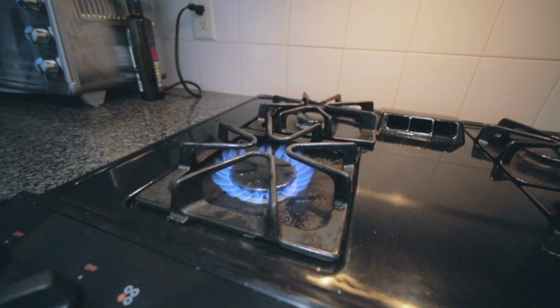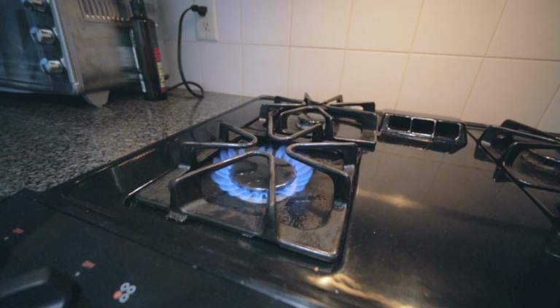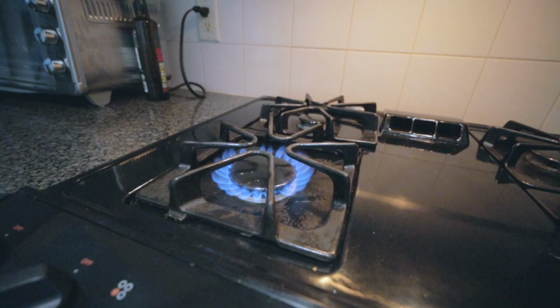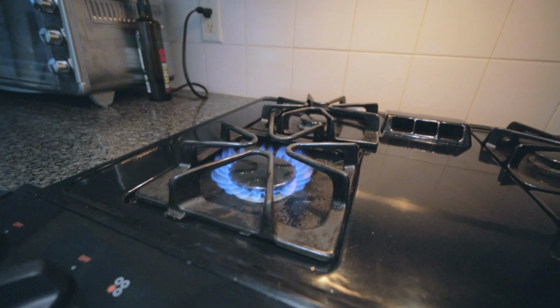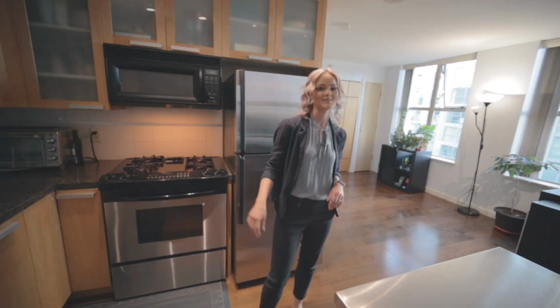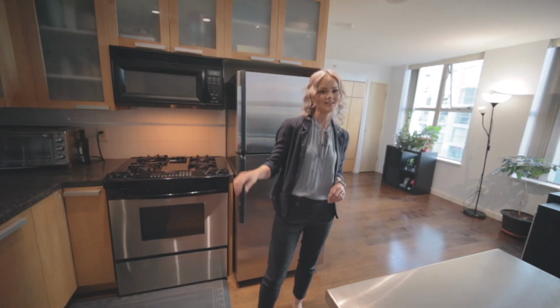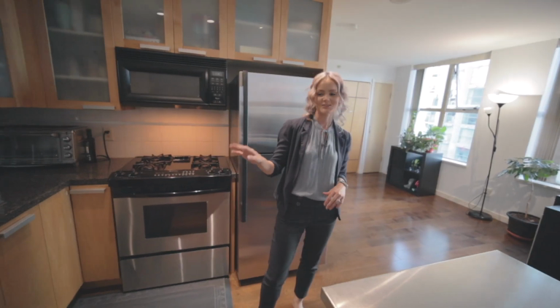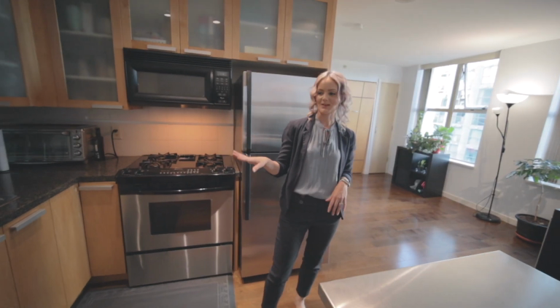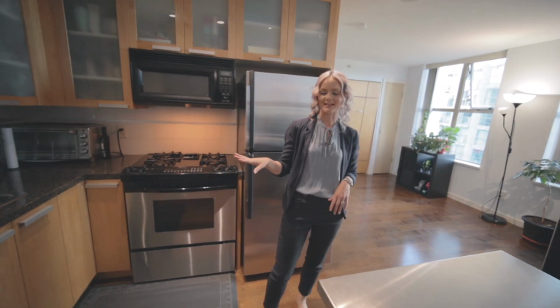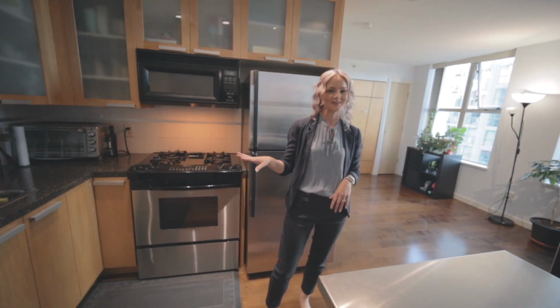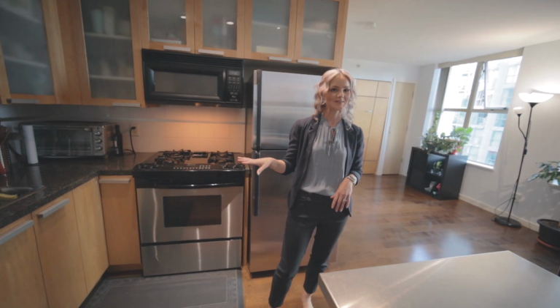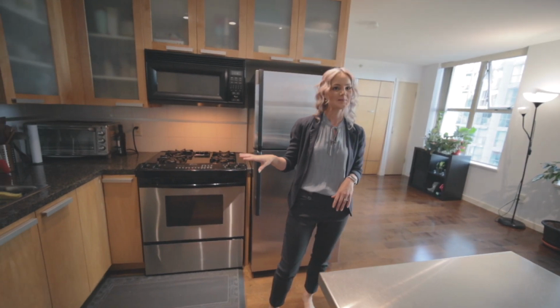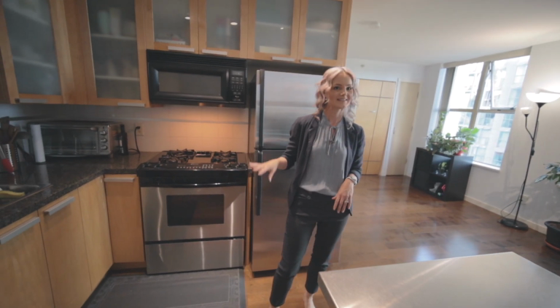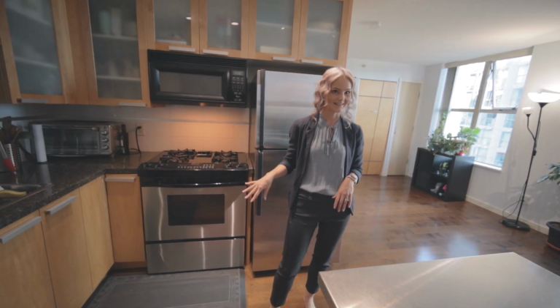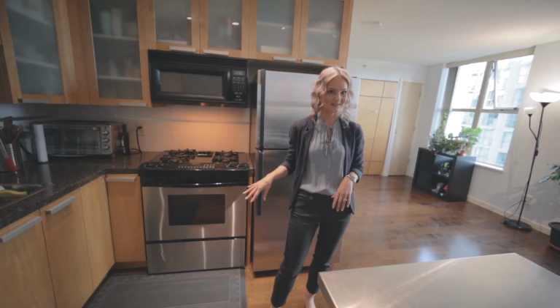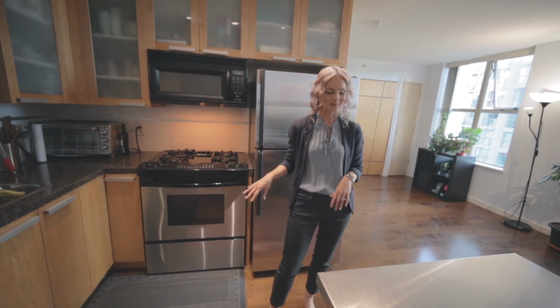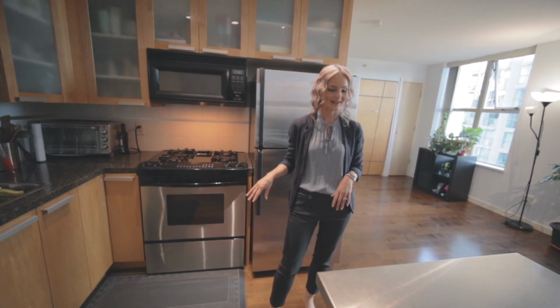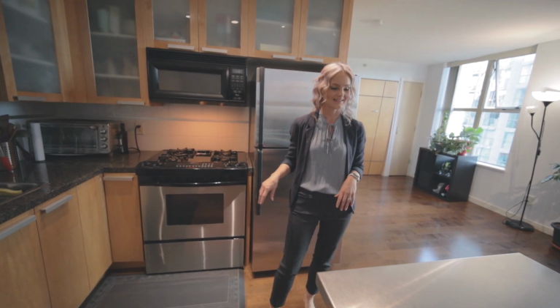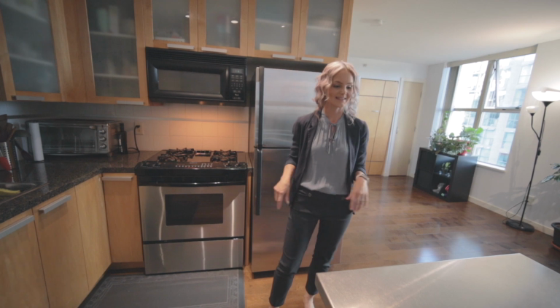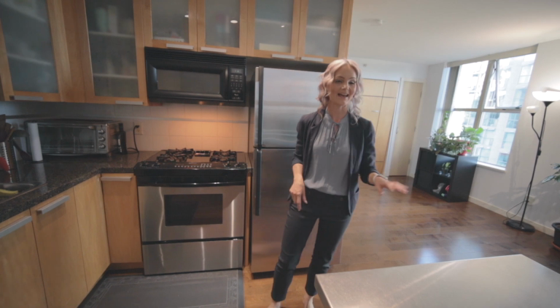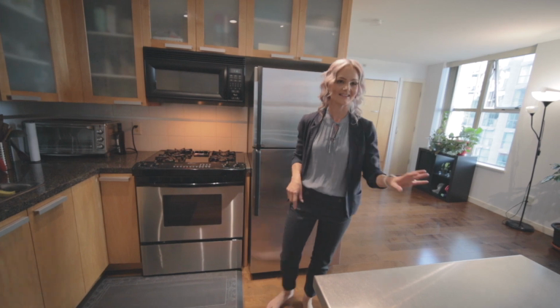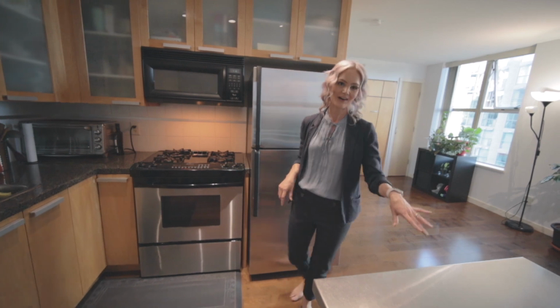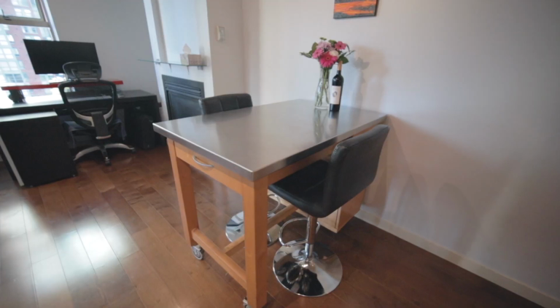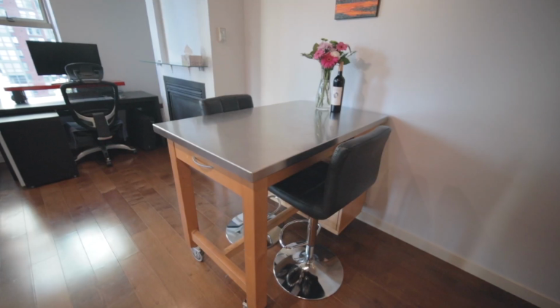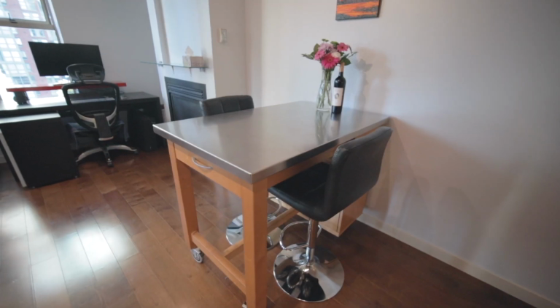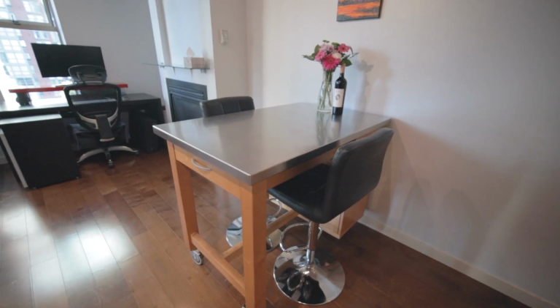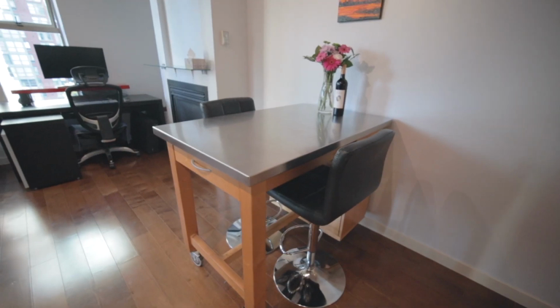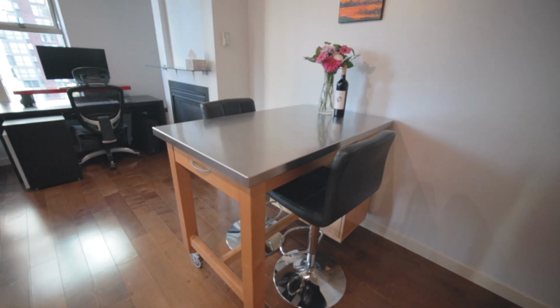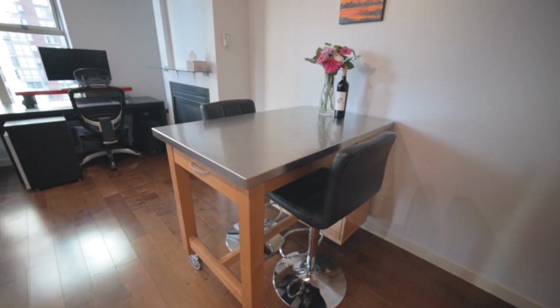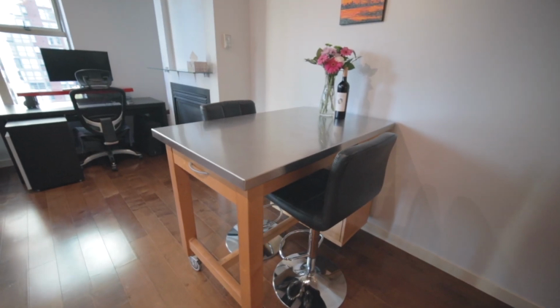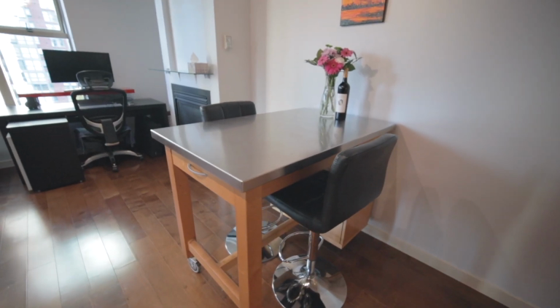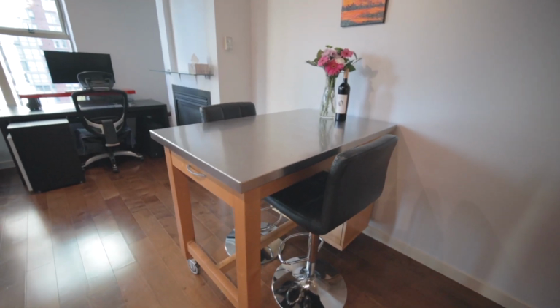The kitchen features granite countertops, stainless steel appliances, and an island so you're not missing out on bench space.